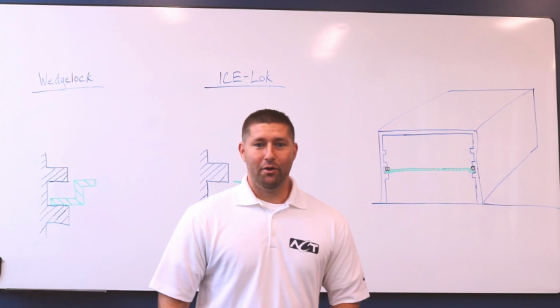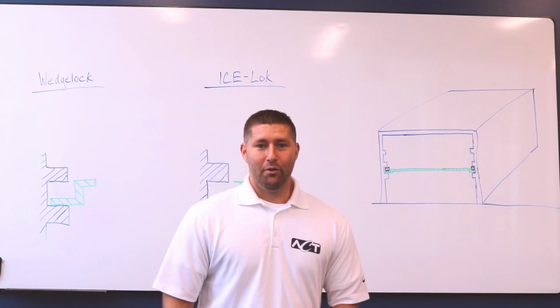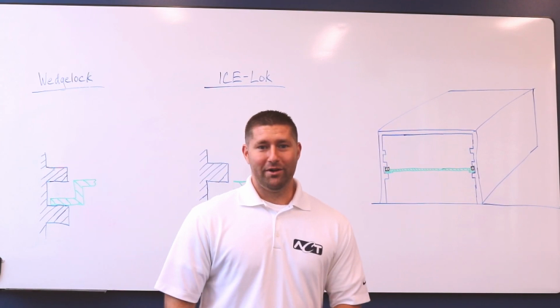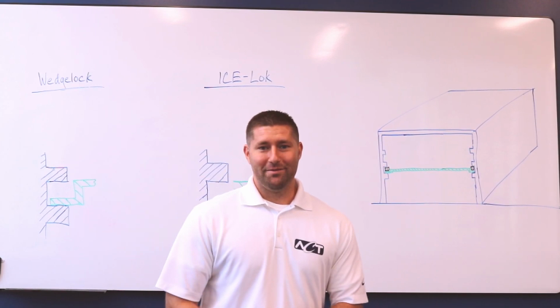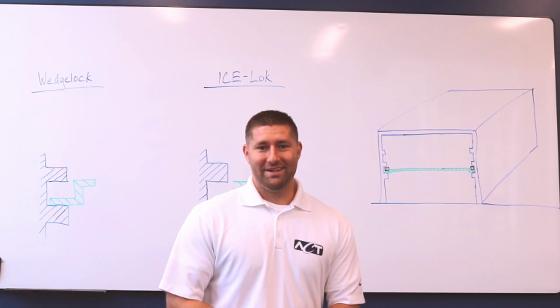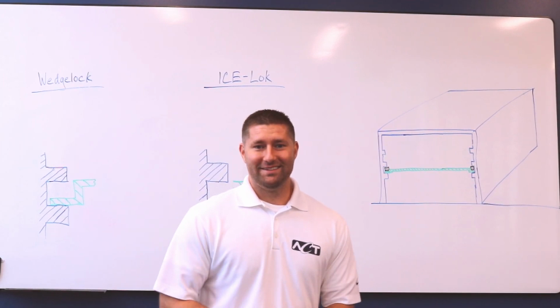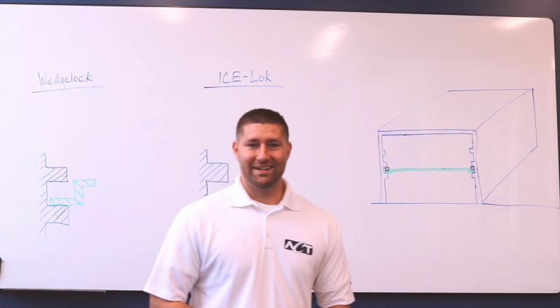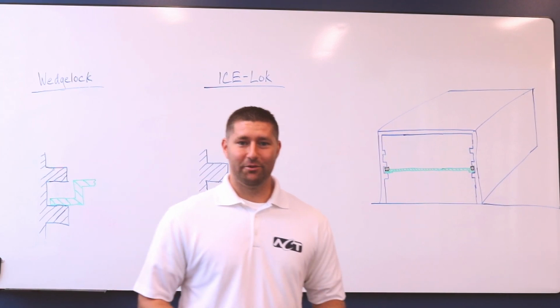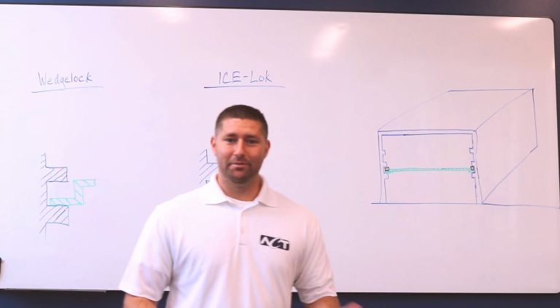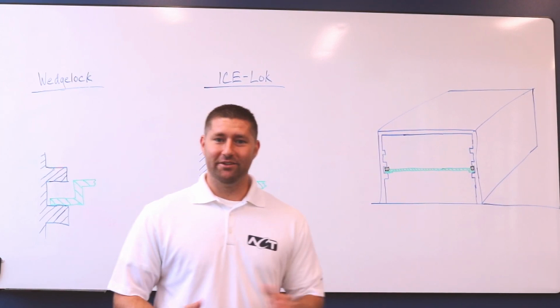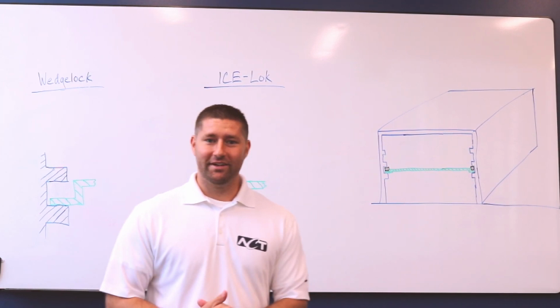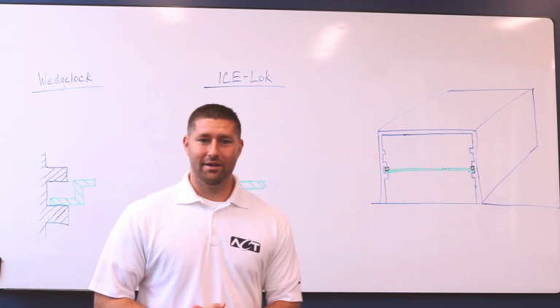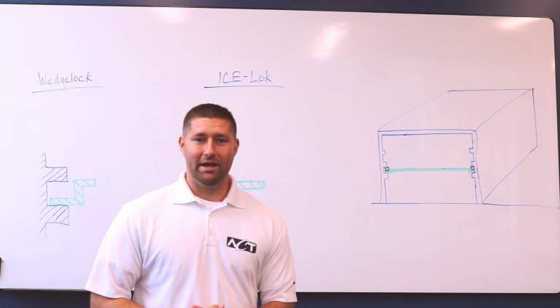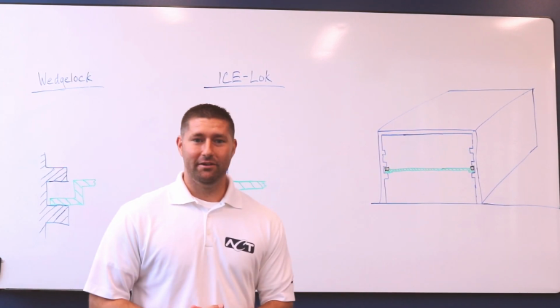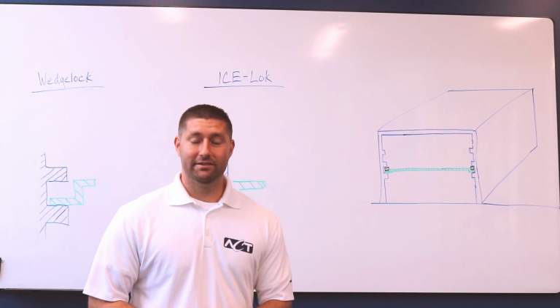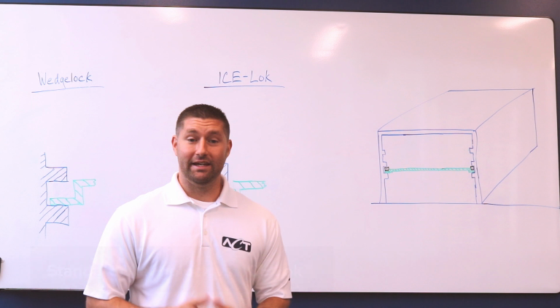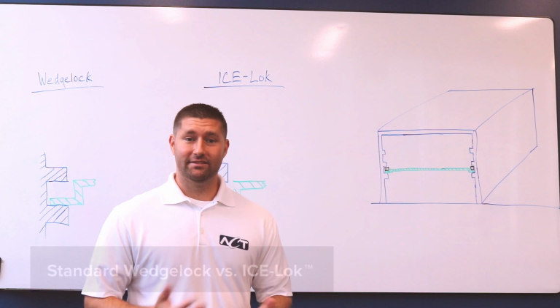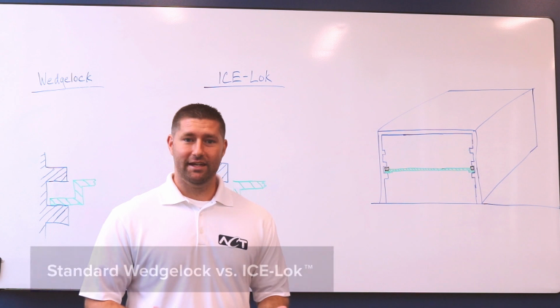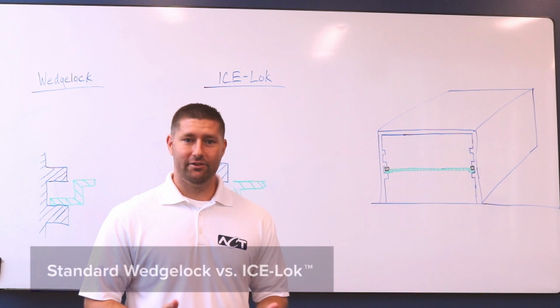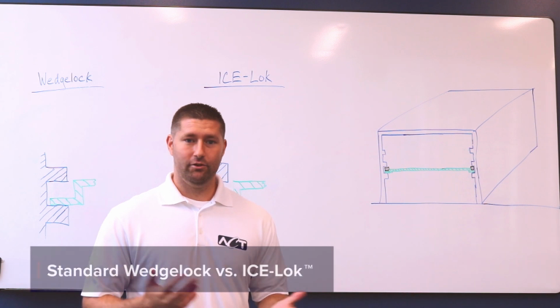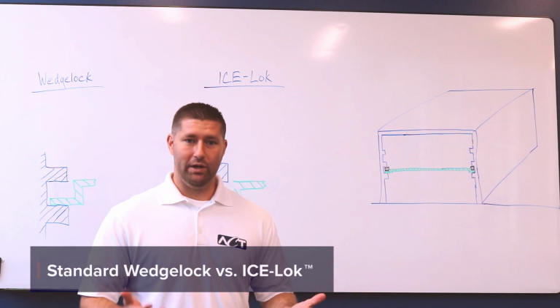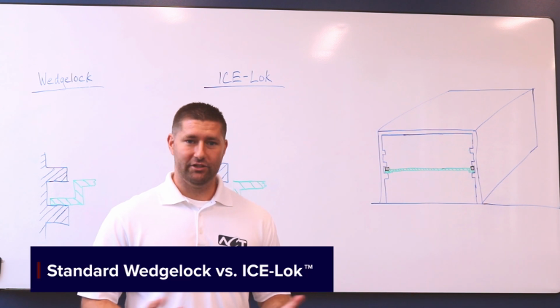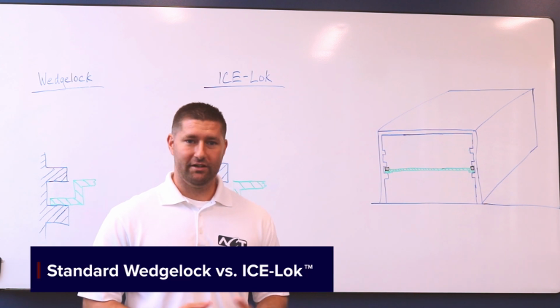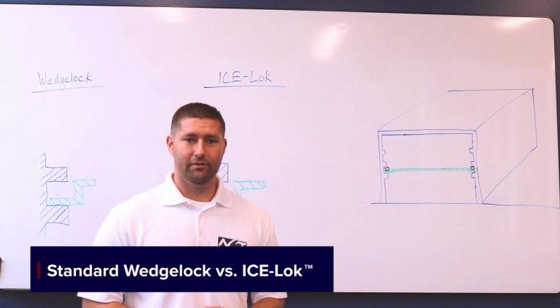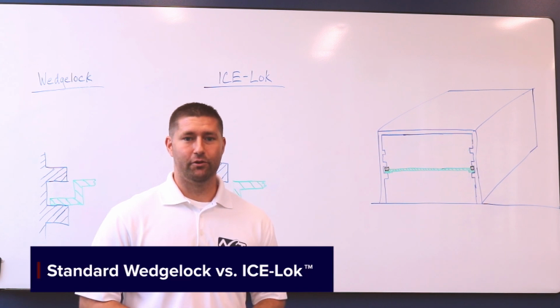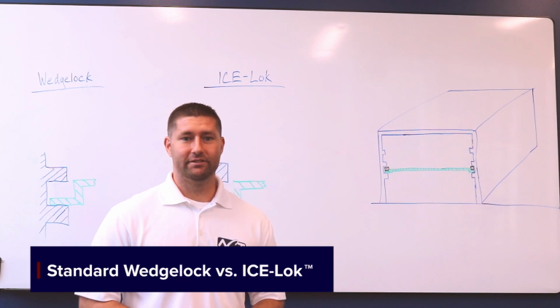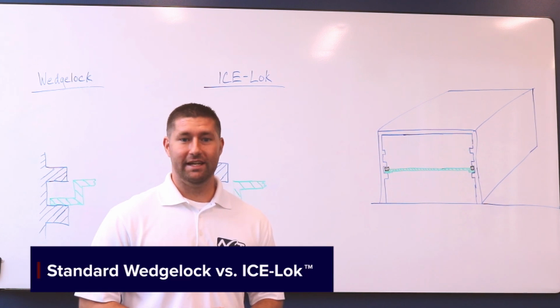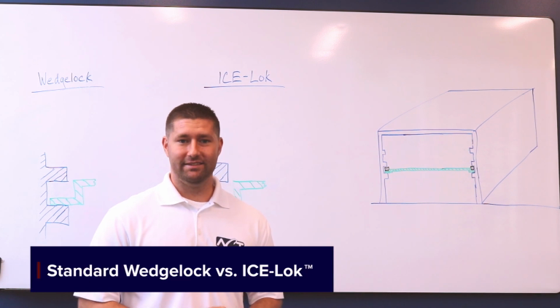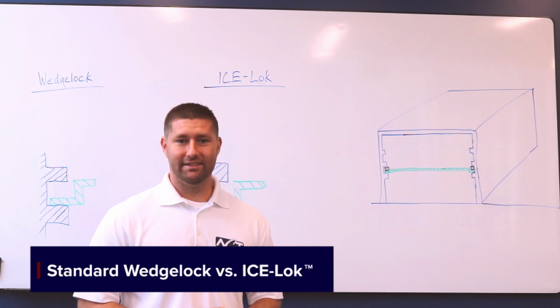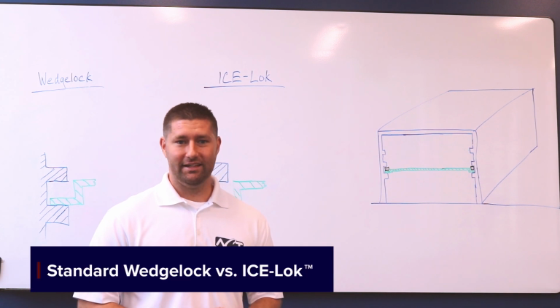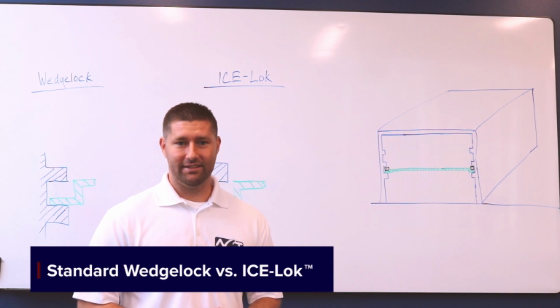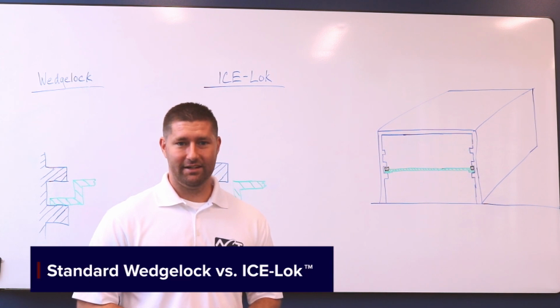Welcome. Today we're going to be talking about a standard wedge lock versus an ACT-X lock.